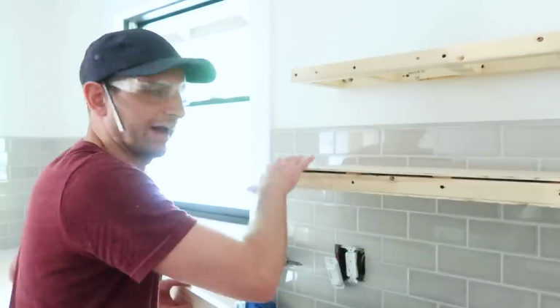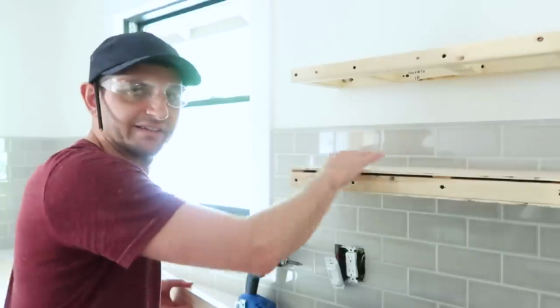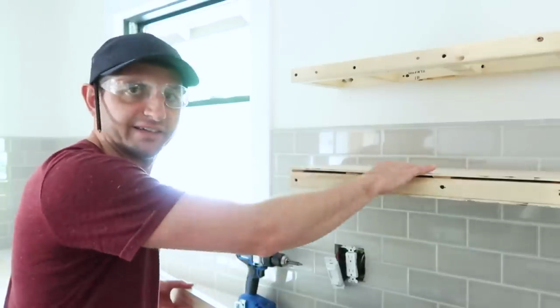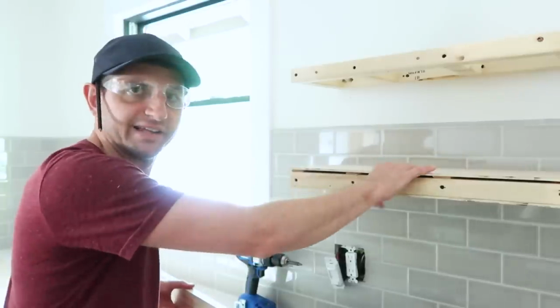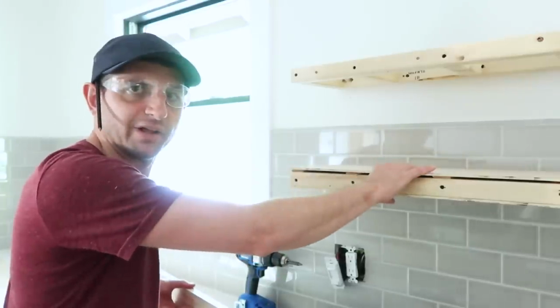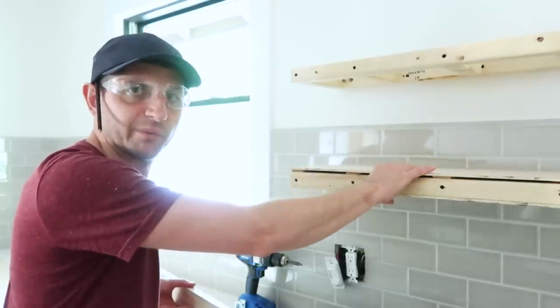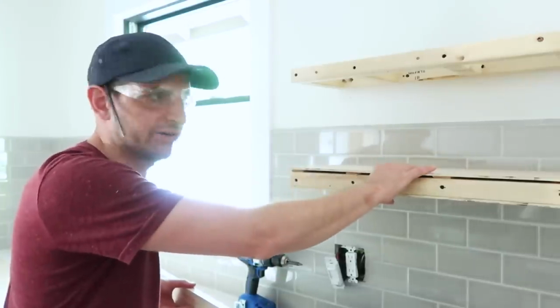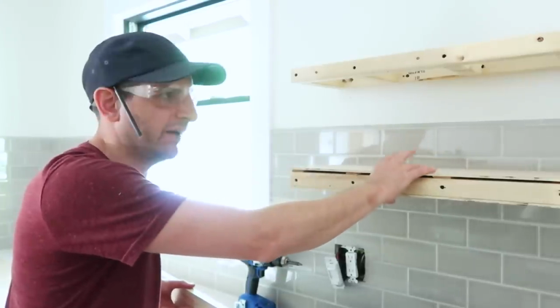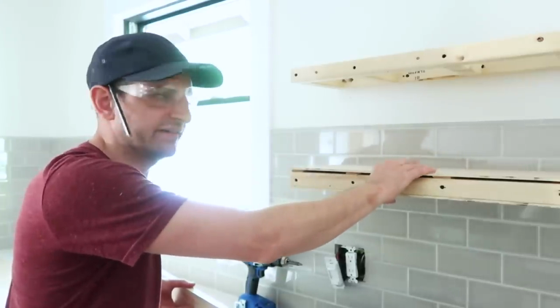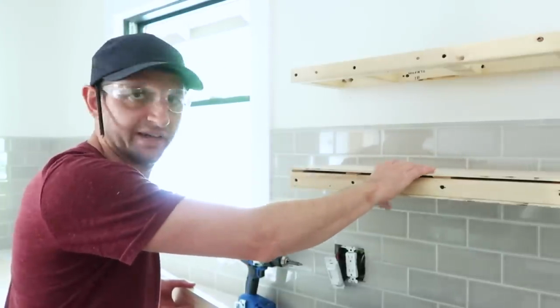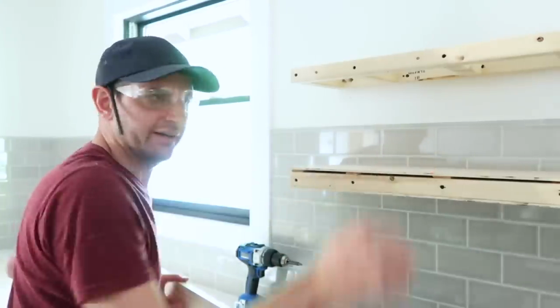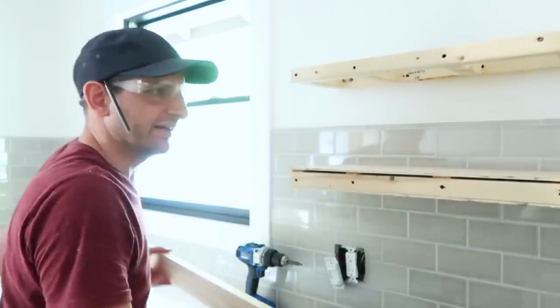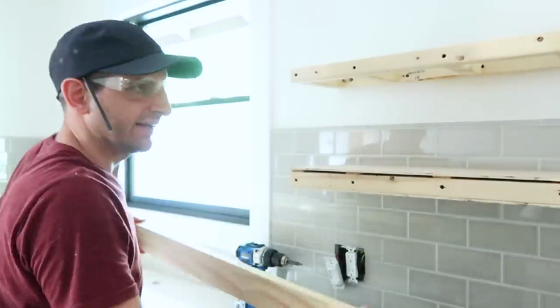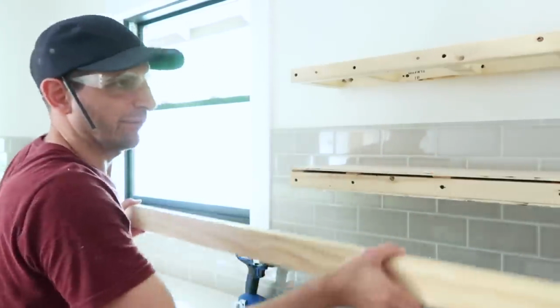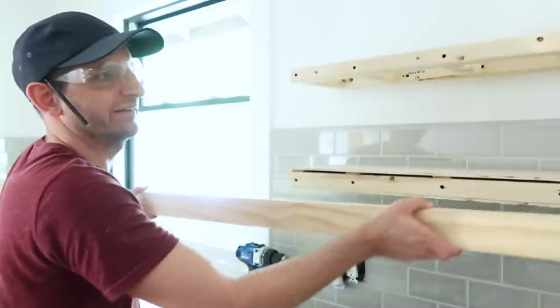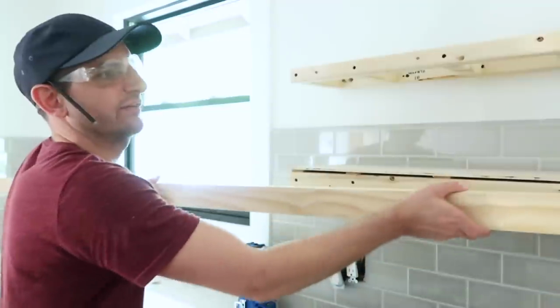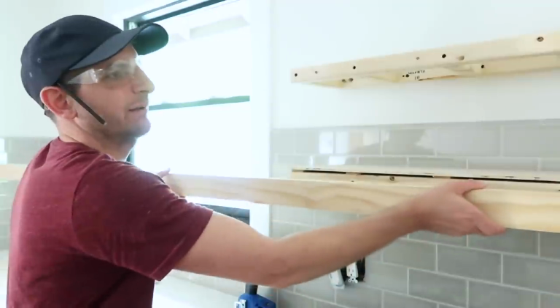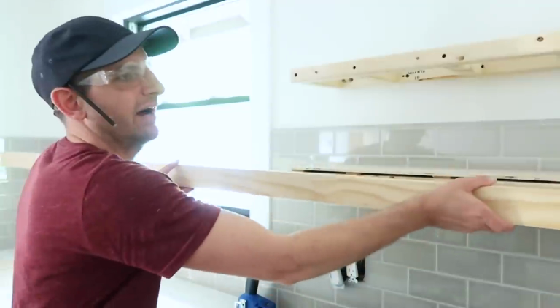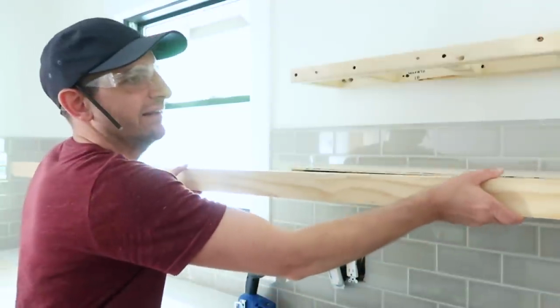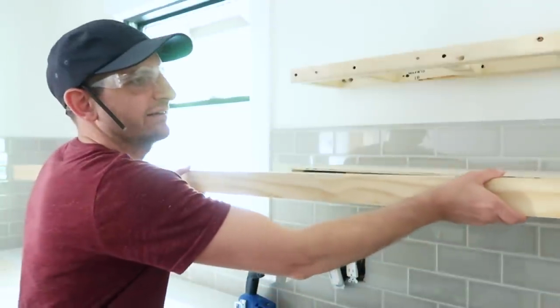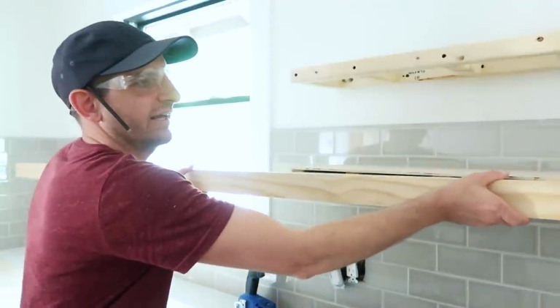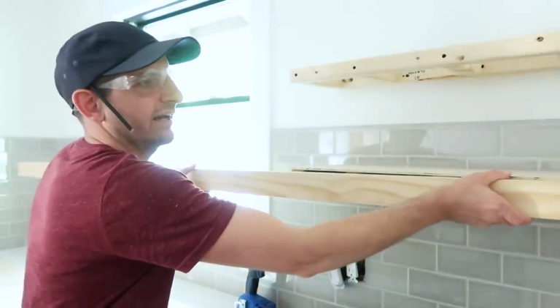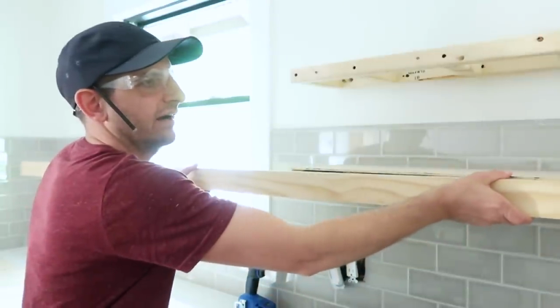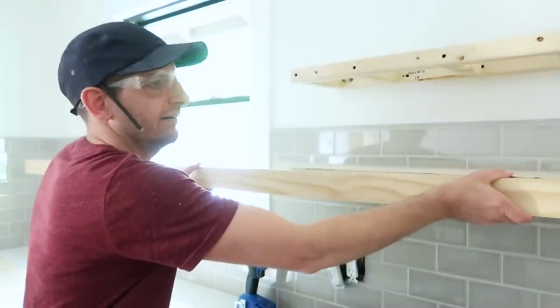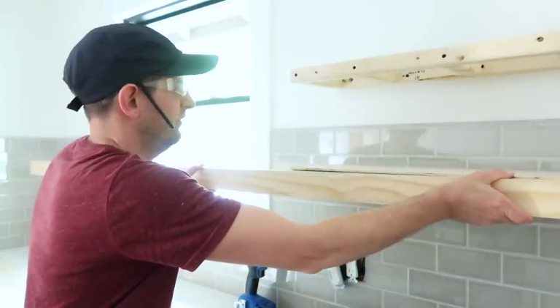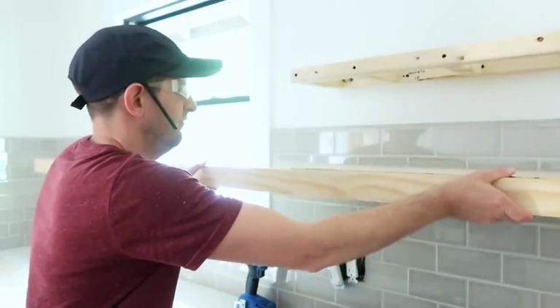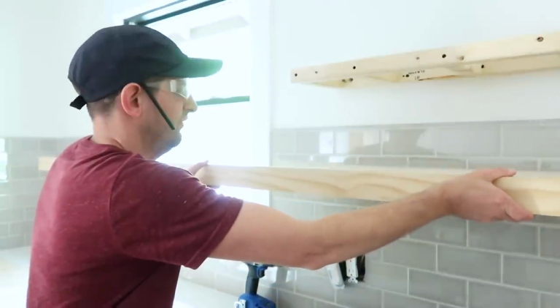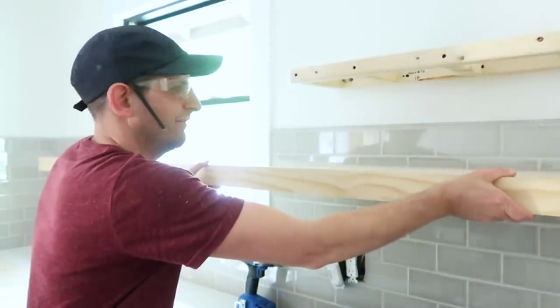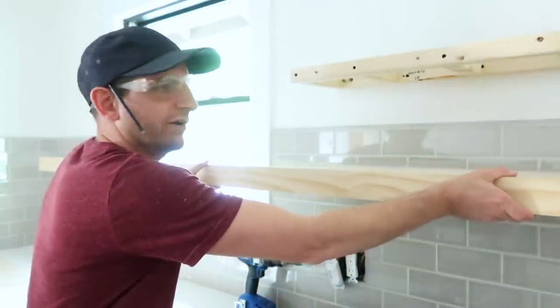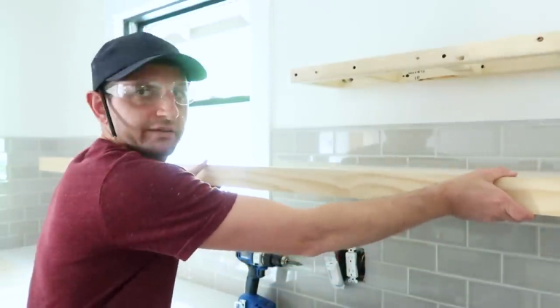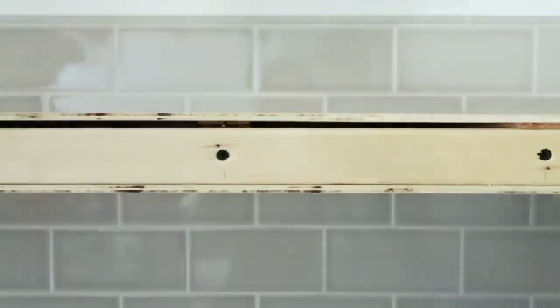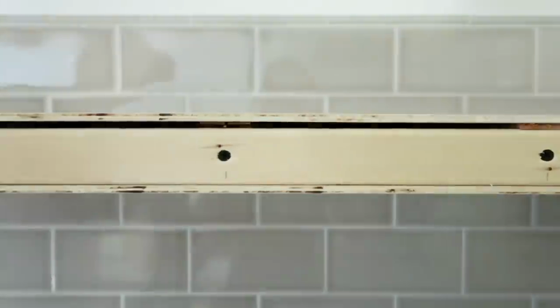Everything is nice and level after we've shimmed up and skinned. We have a piece of select pine that's going to get cut to finish off the front.